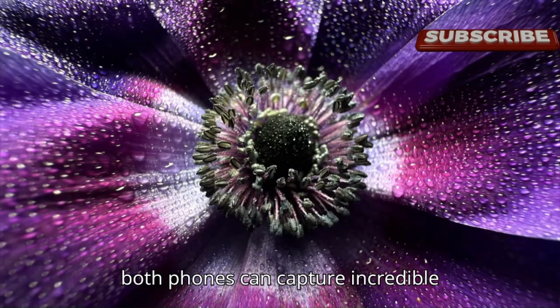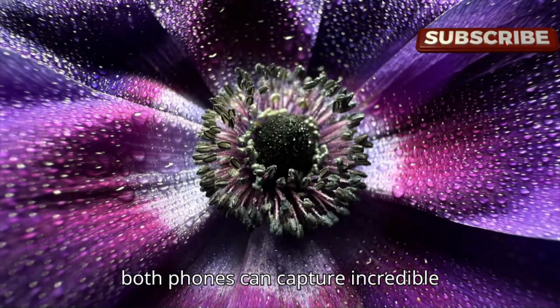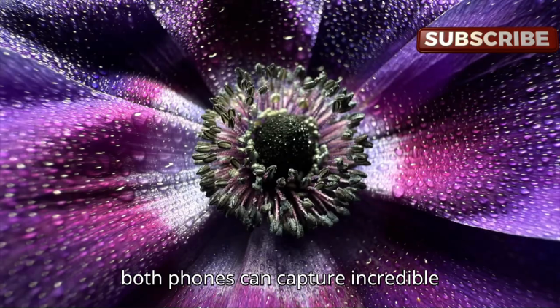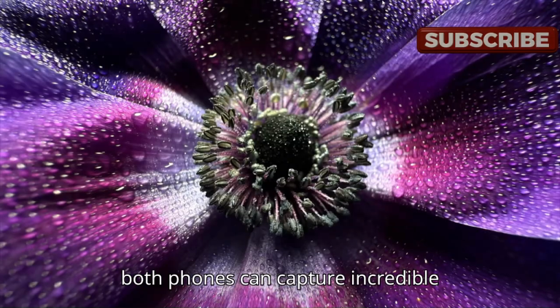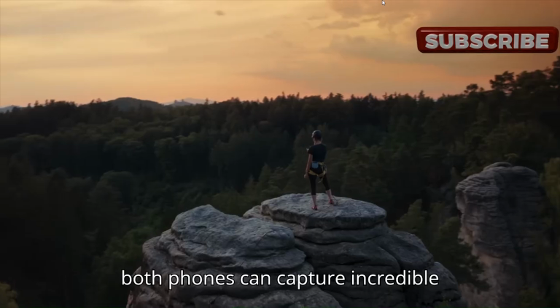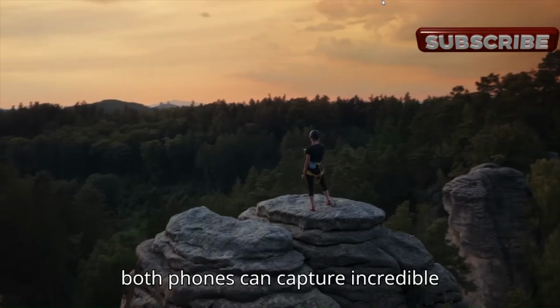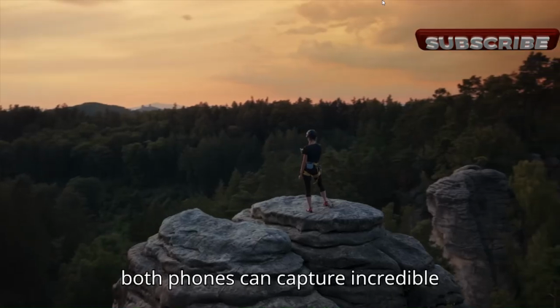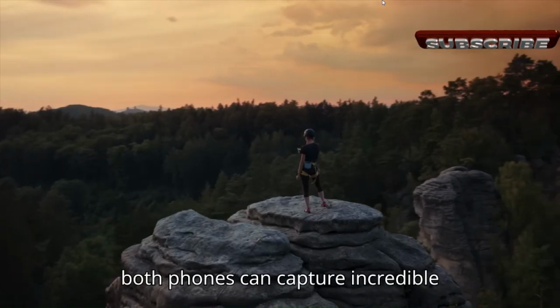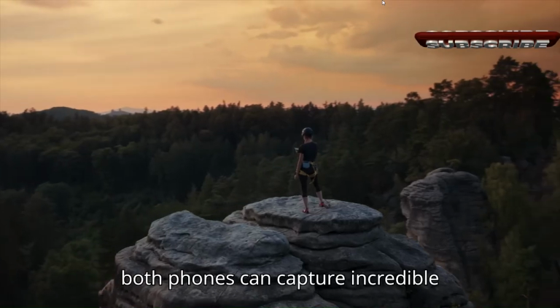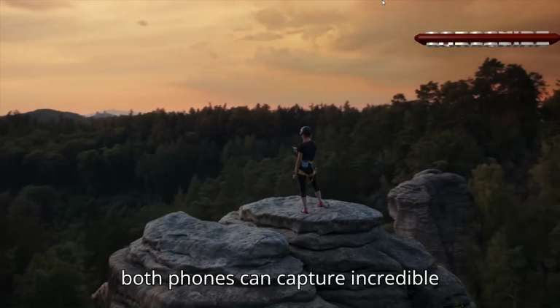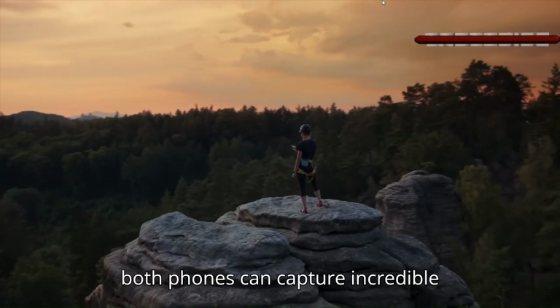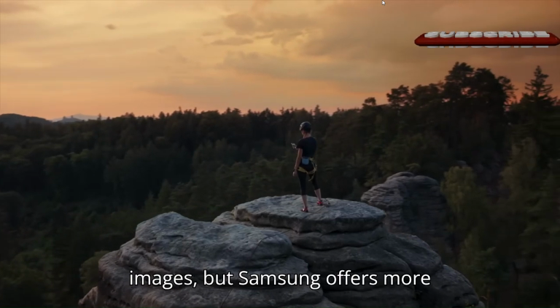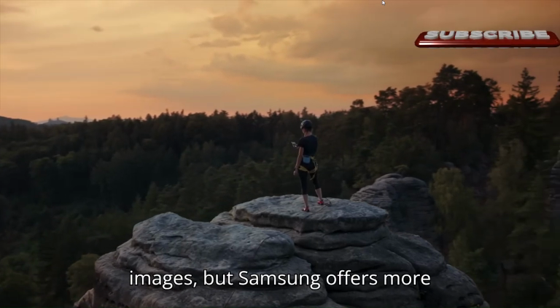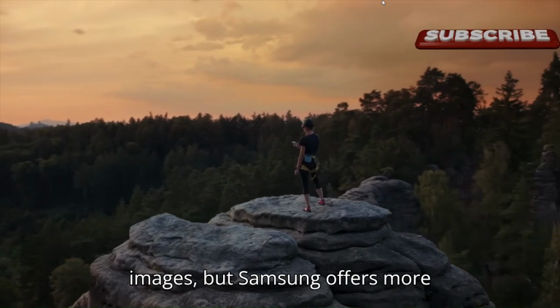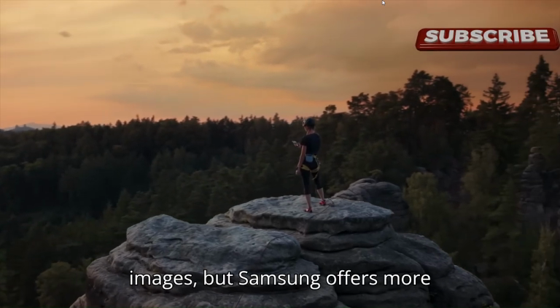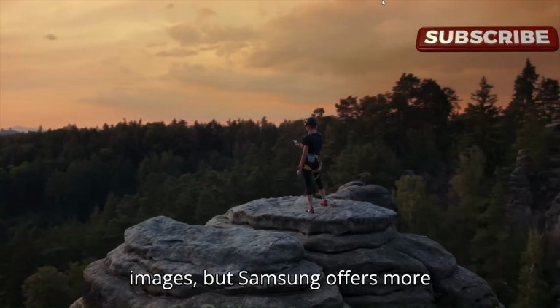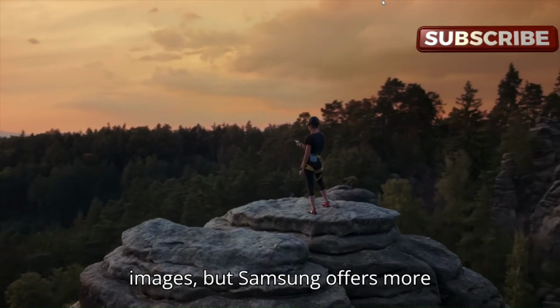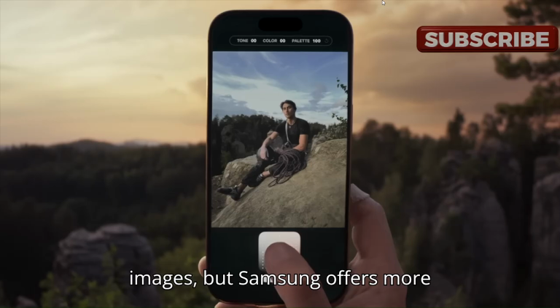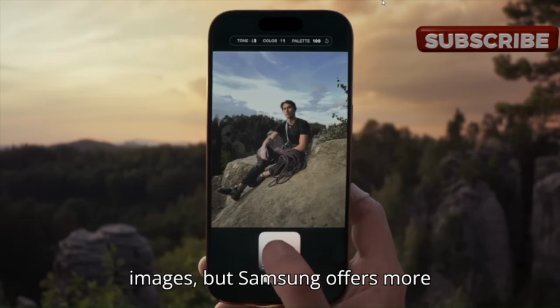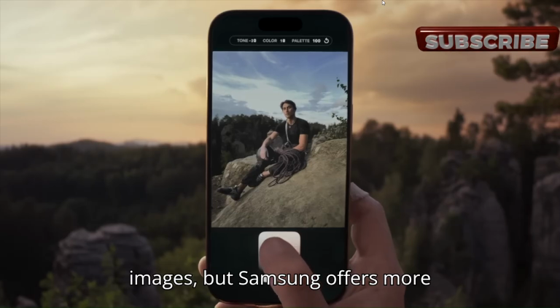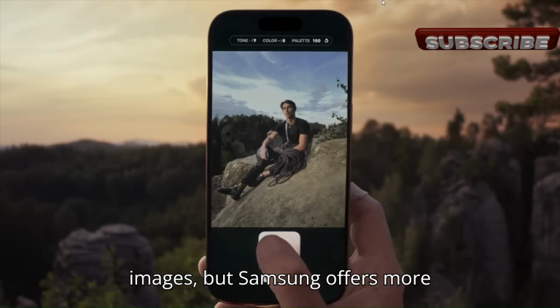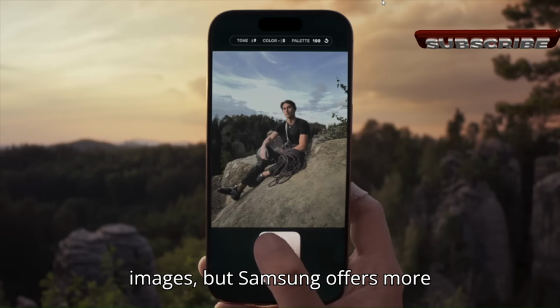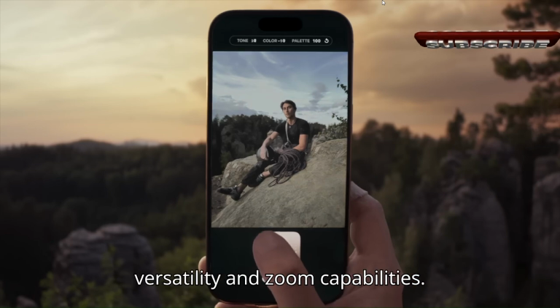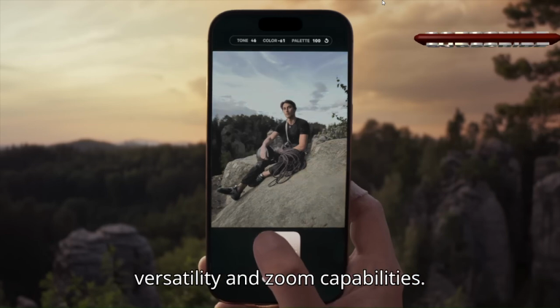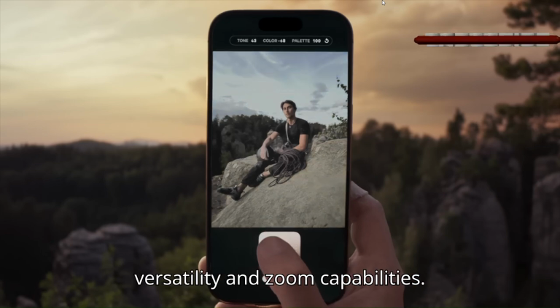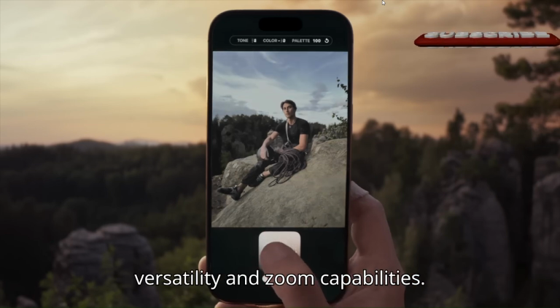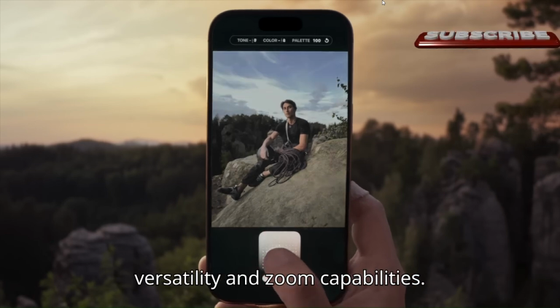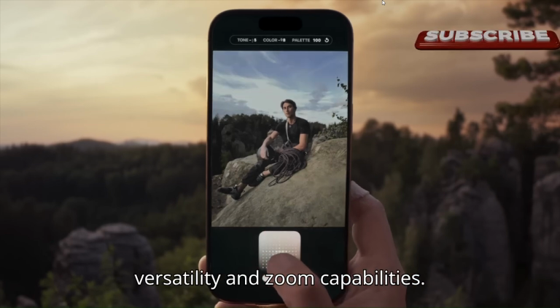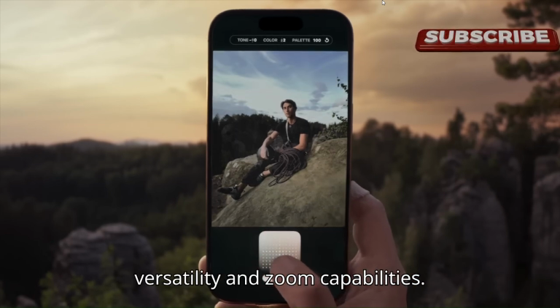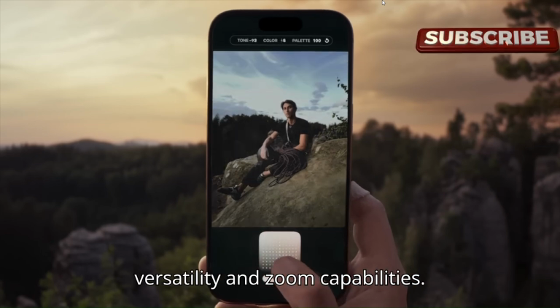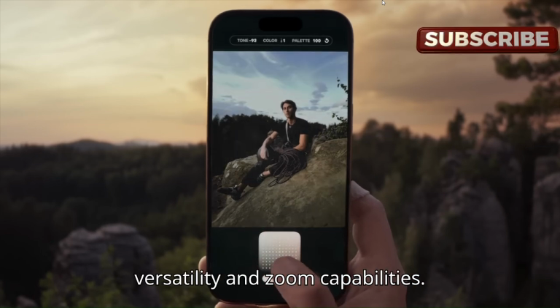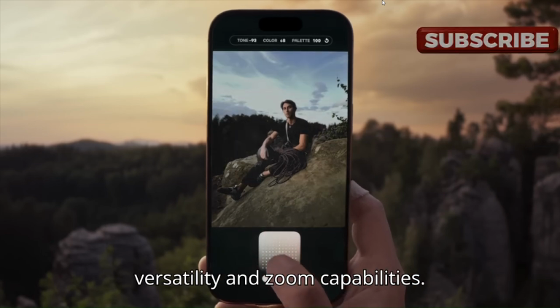Both phones can capture incredible images, but Samsung offers more versatility in zoom capabilities.